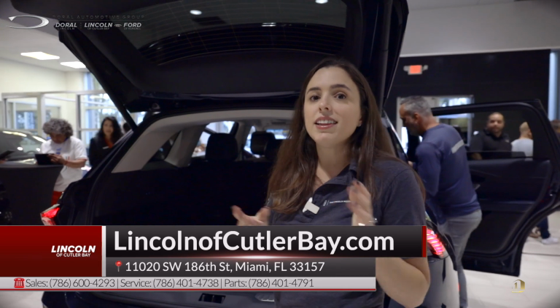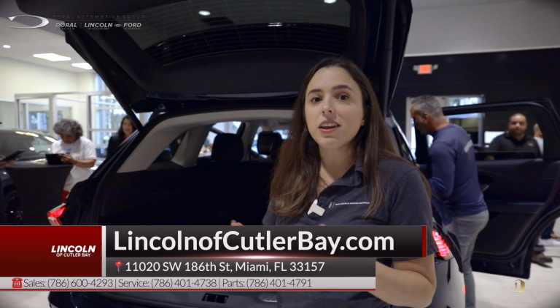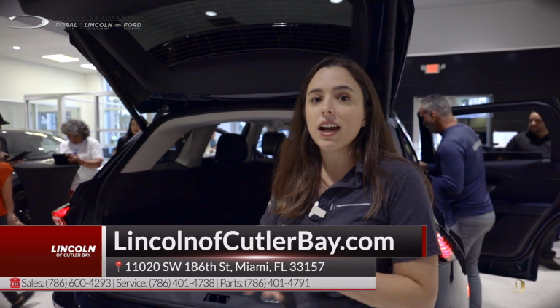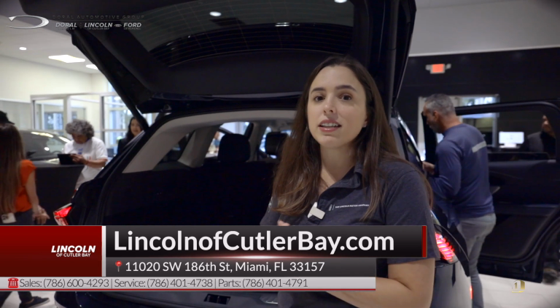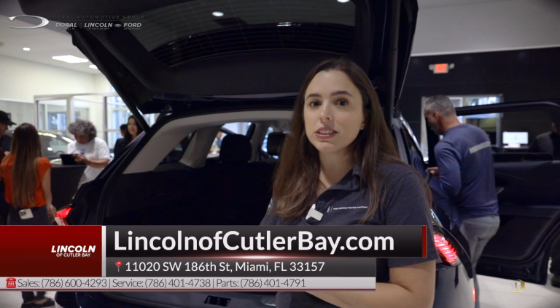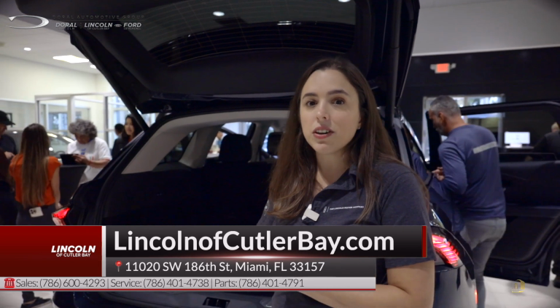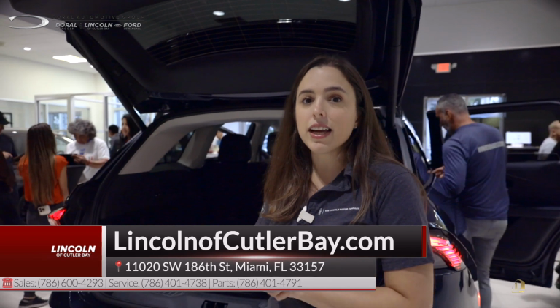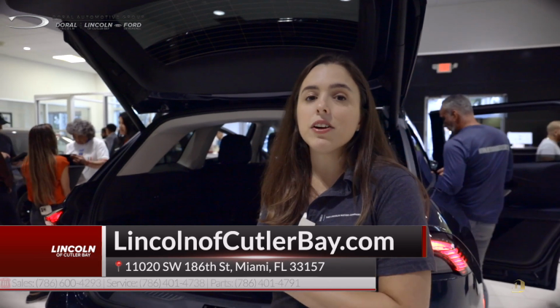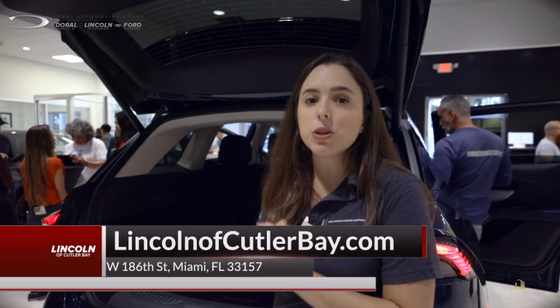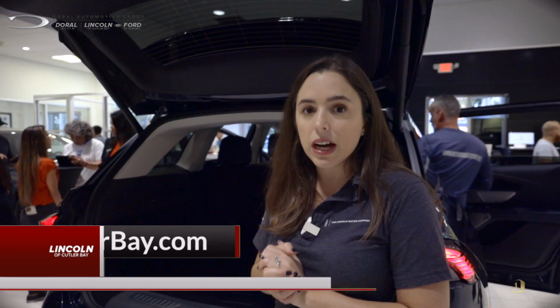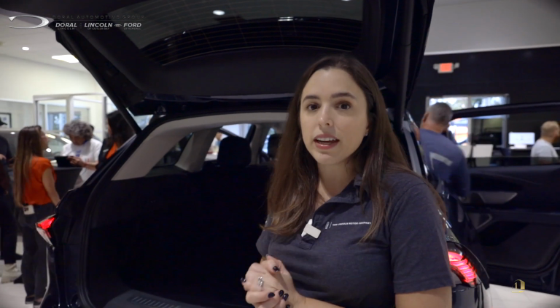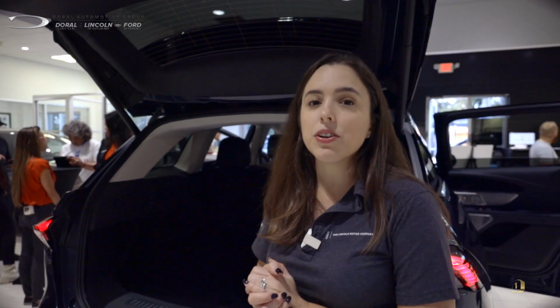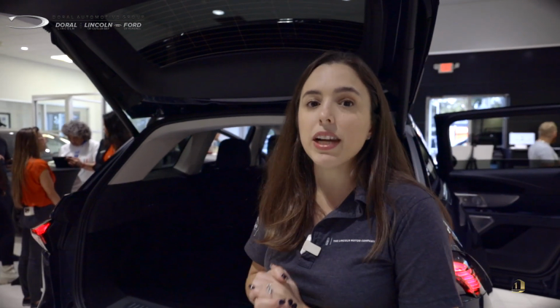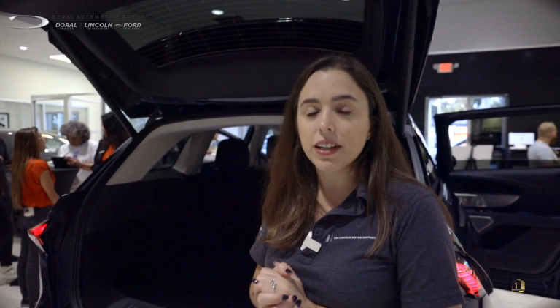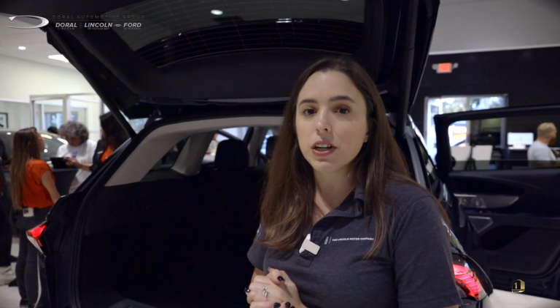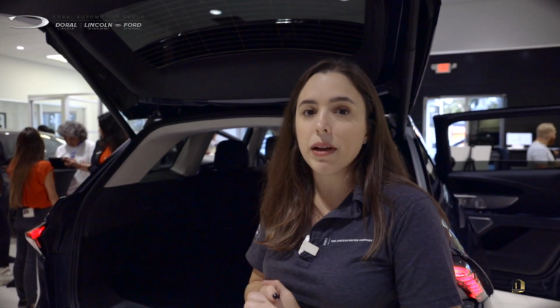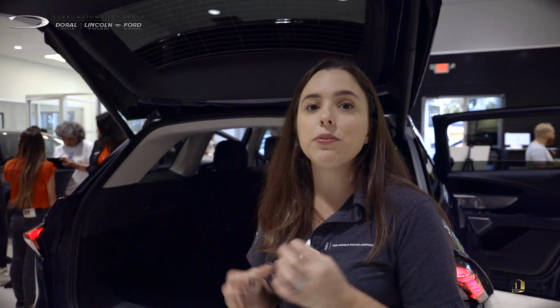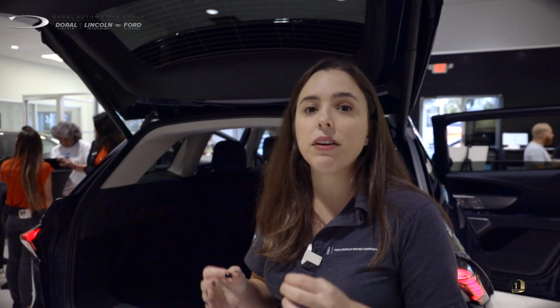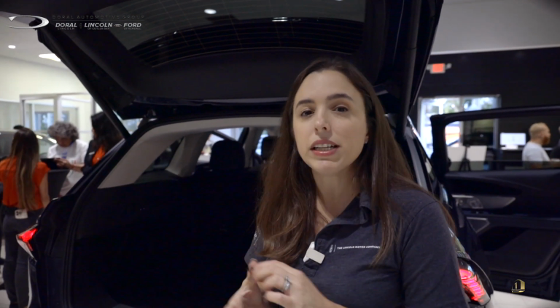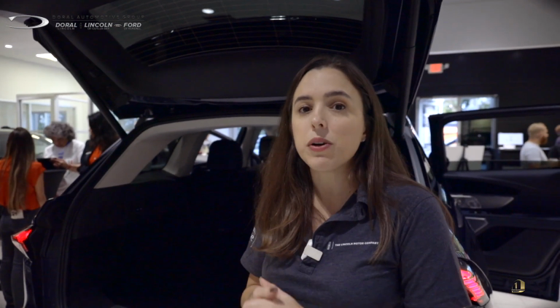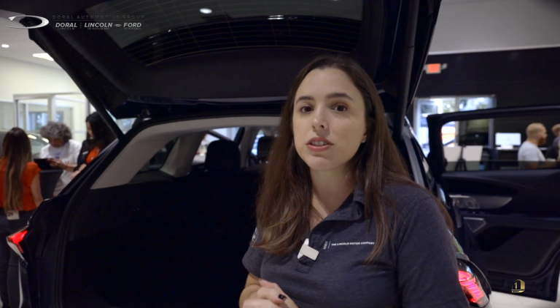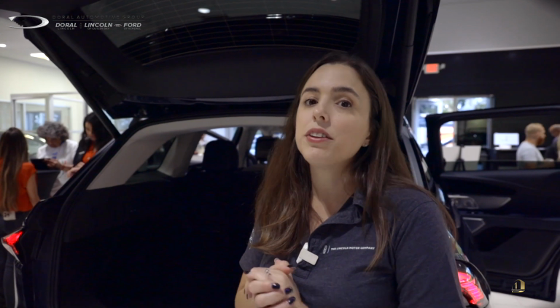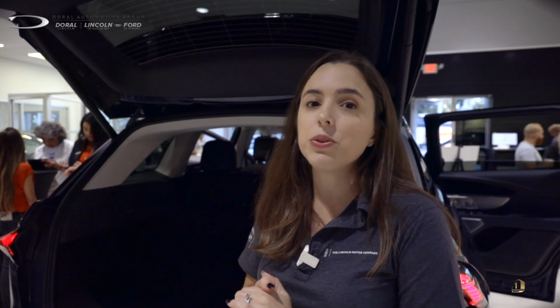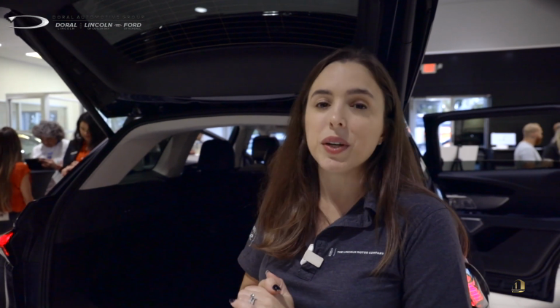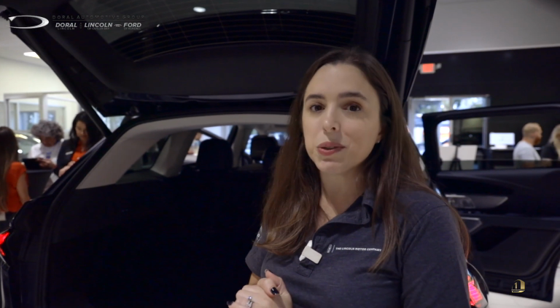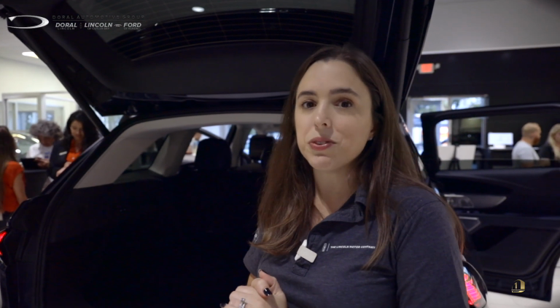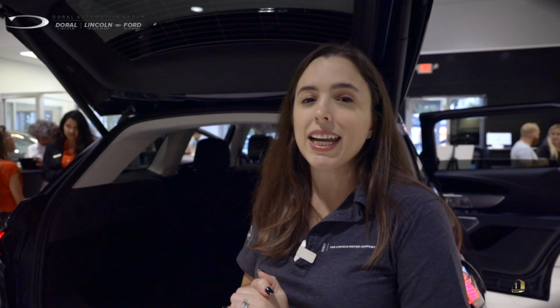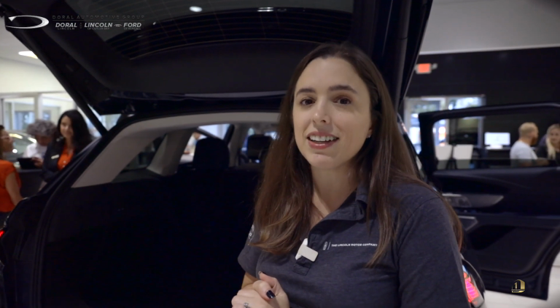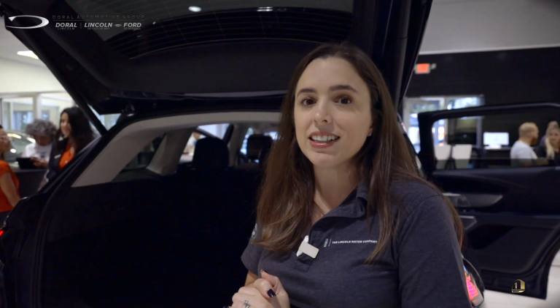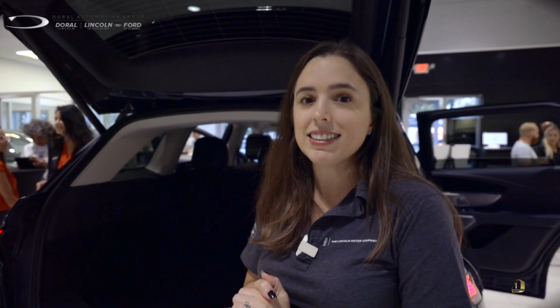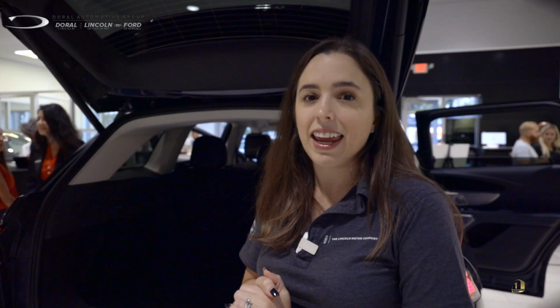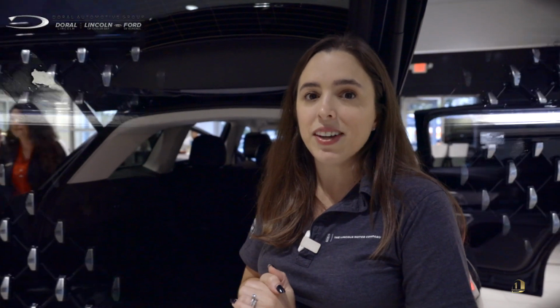Thank you guys, and give us a call here at Doral Lincoln or Lincoln of Cutler Bay if you have any questions on the new 2024 Lincoln Nautilus. Thank you.